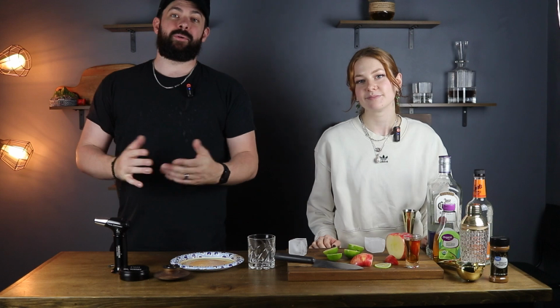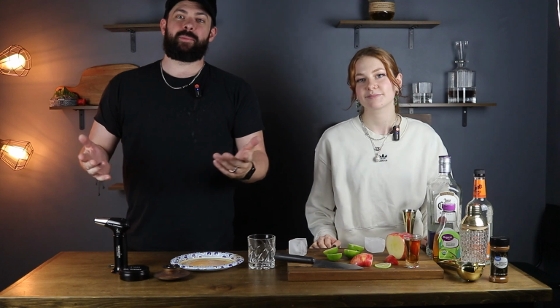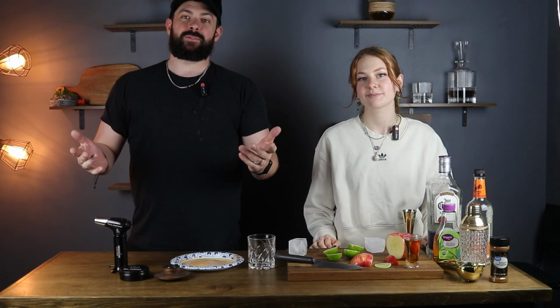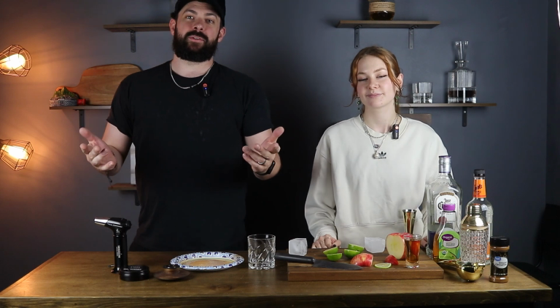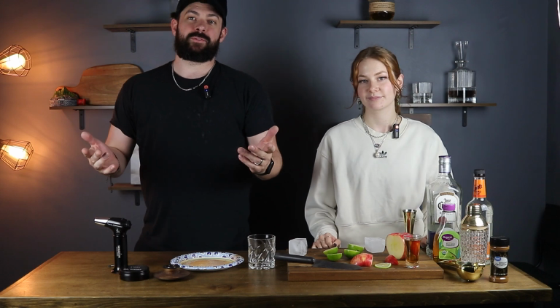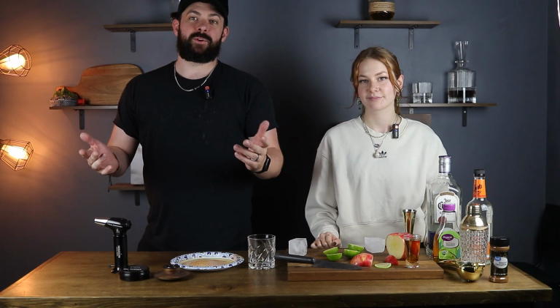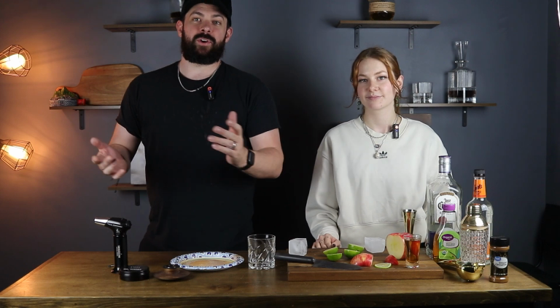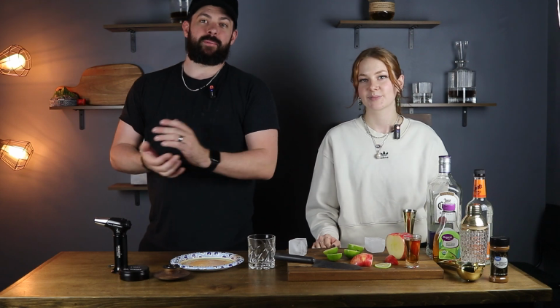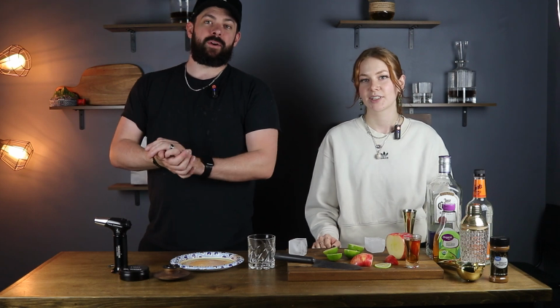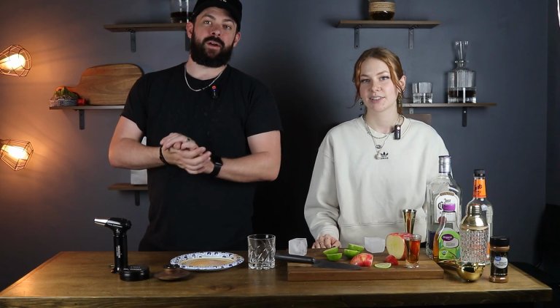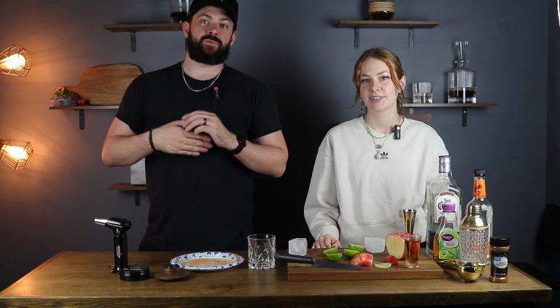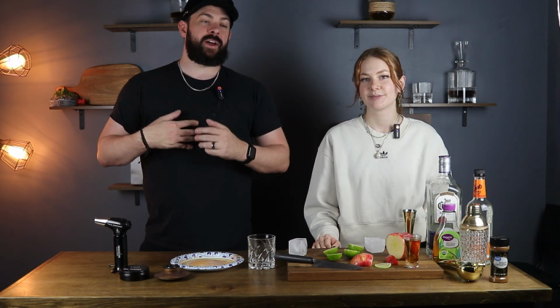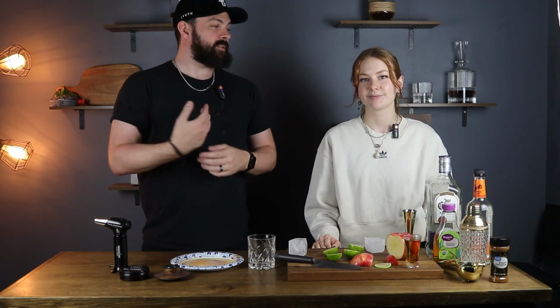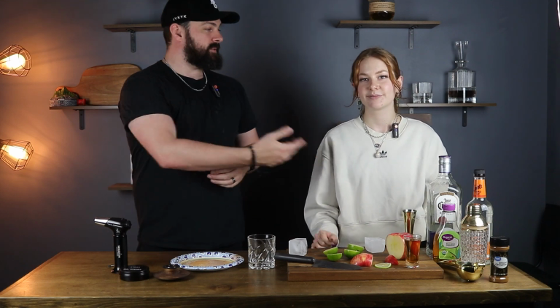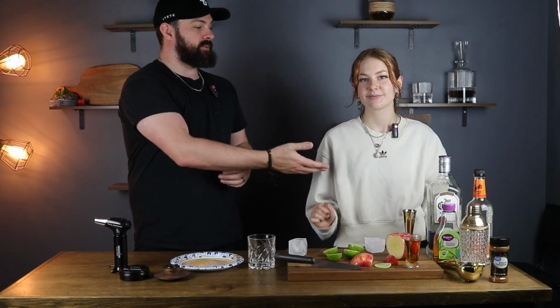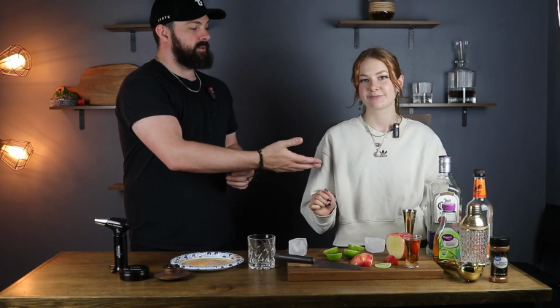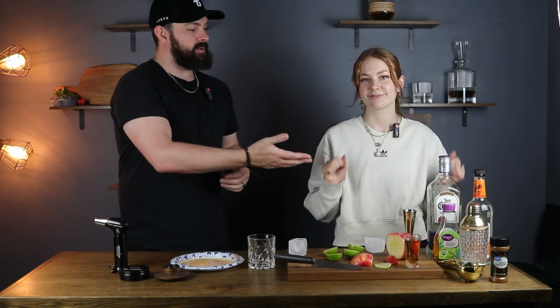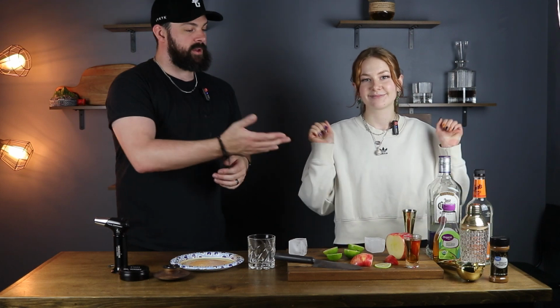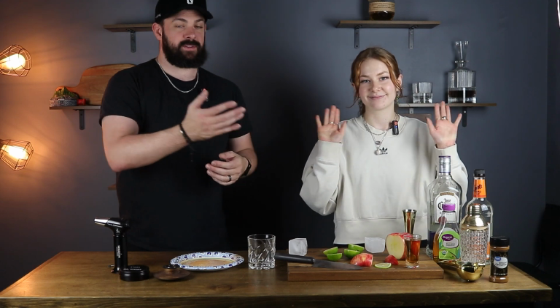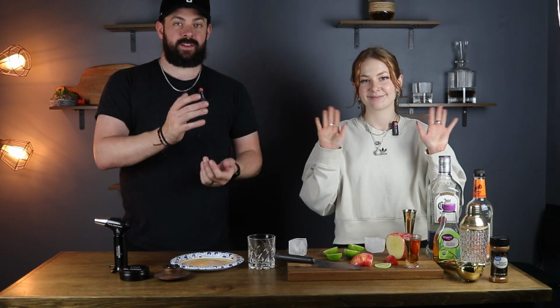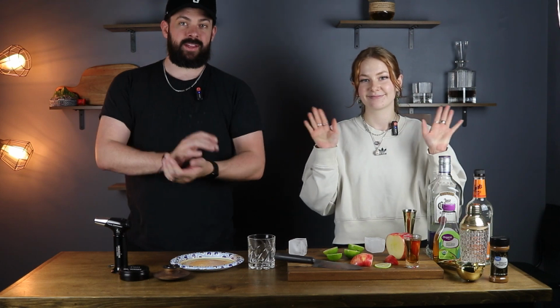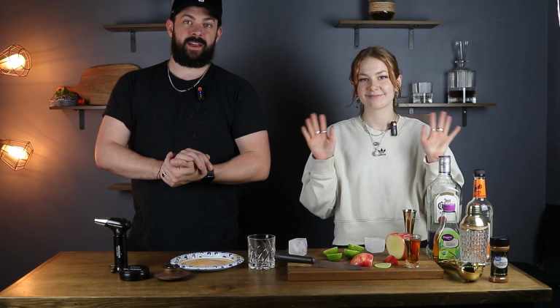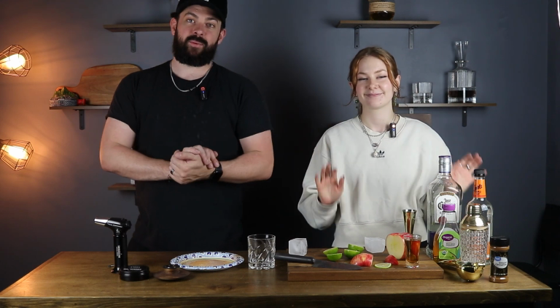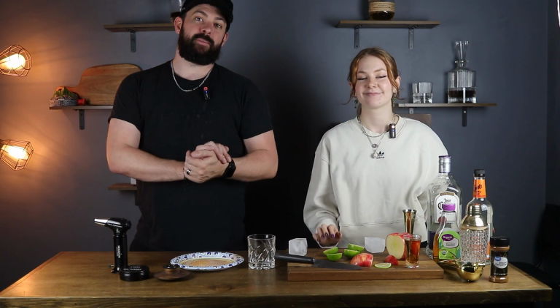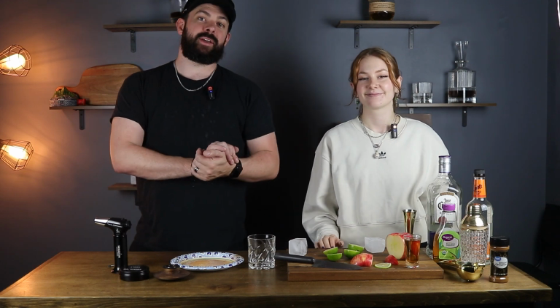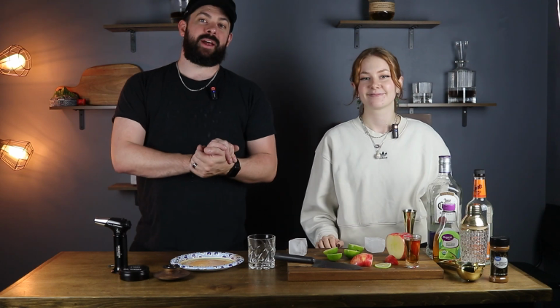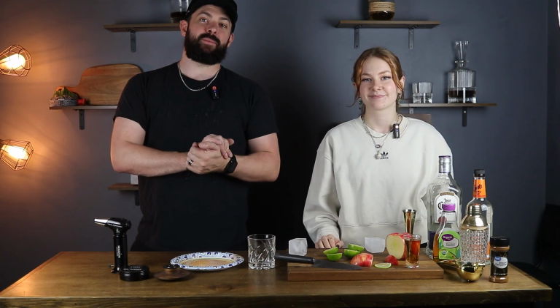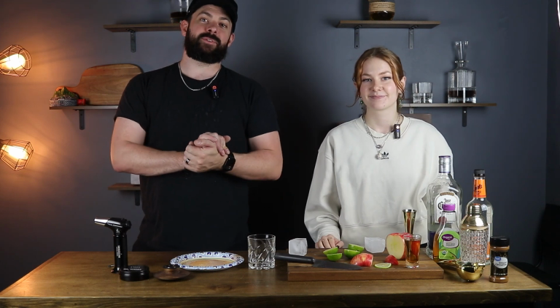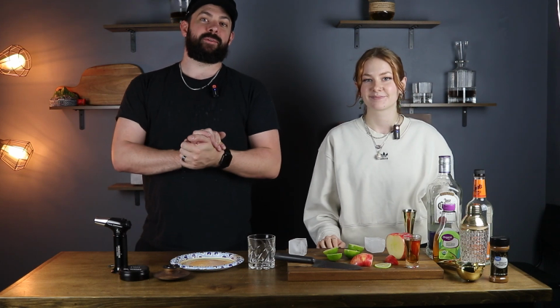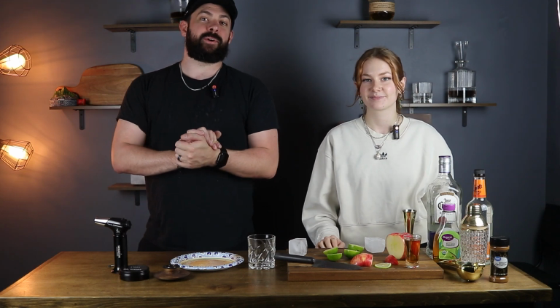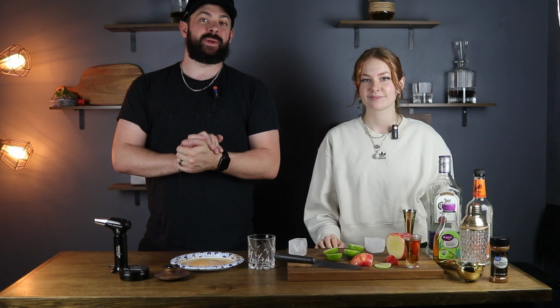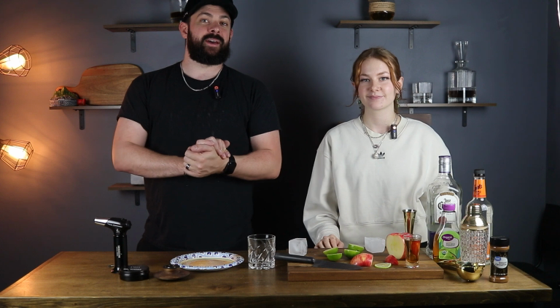Hey, welcome back to another Smoke Show Happy Hour. I'm Jack. This is Lauren. And today we are making an apple cider margarita.